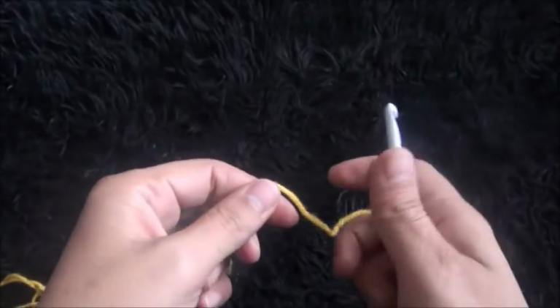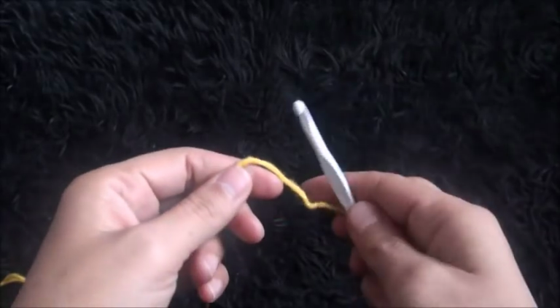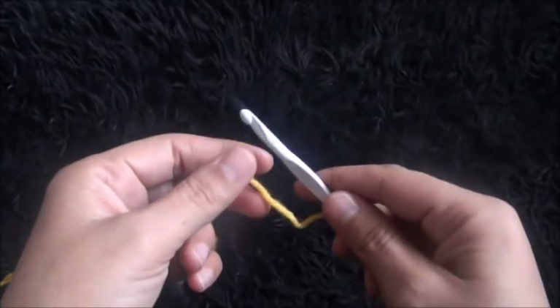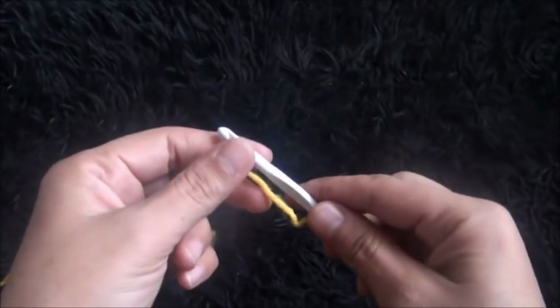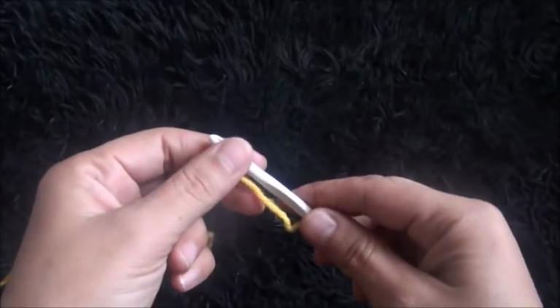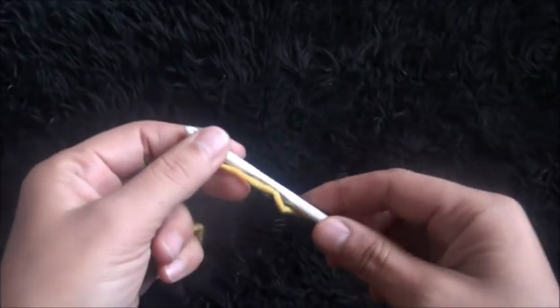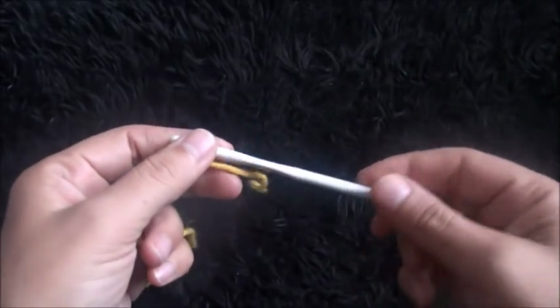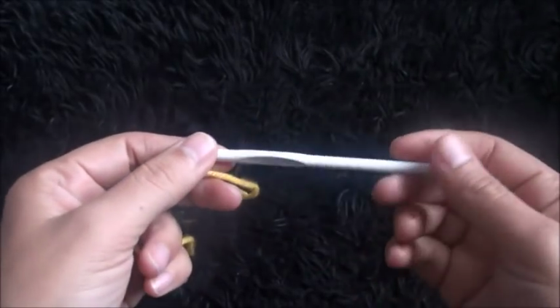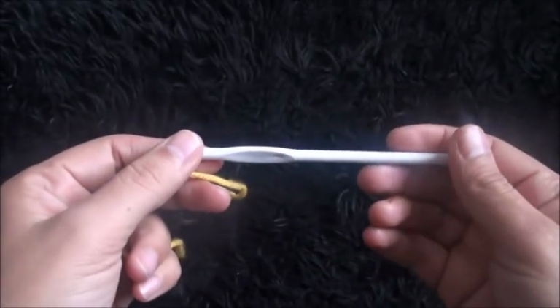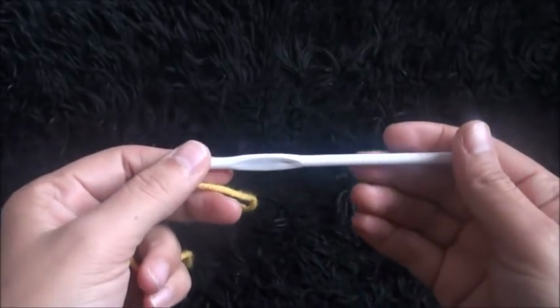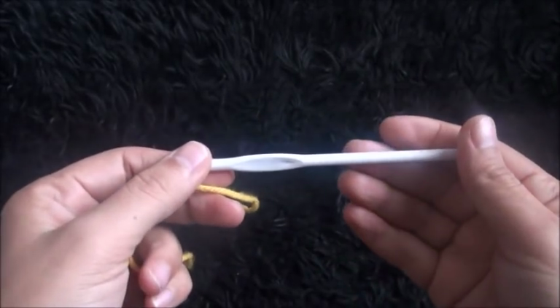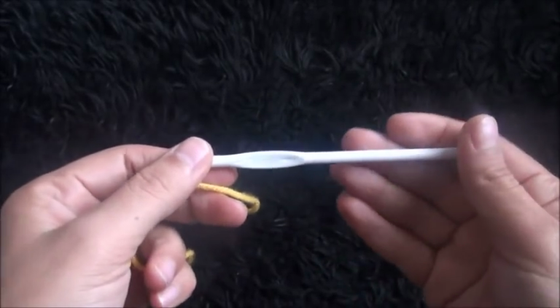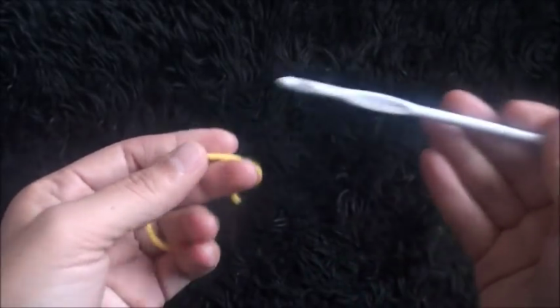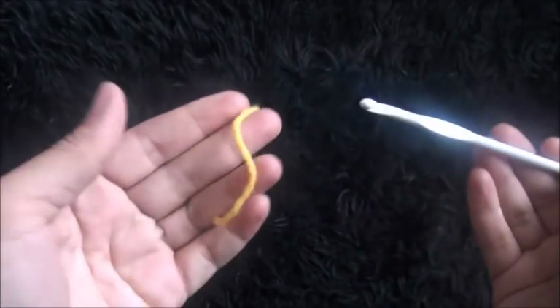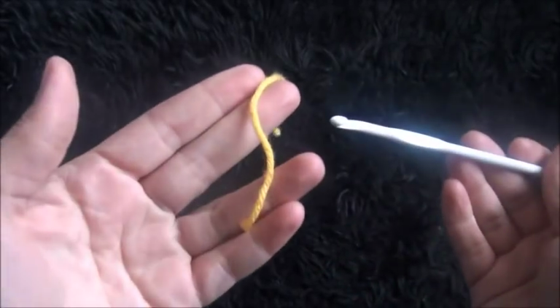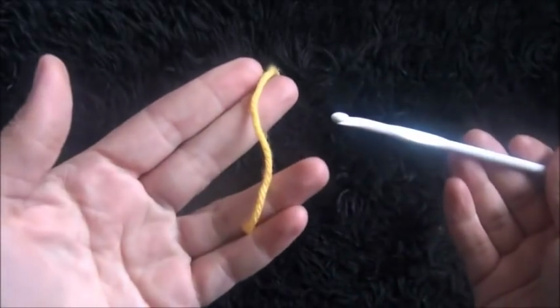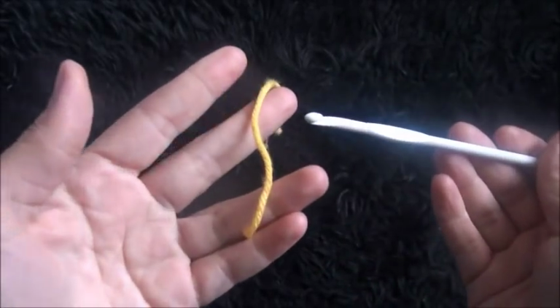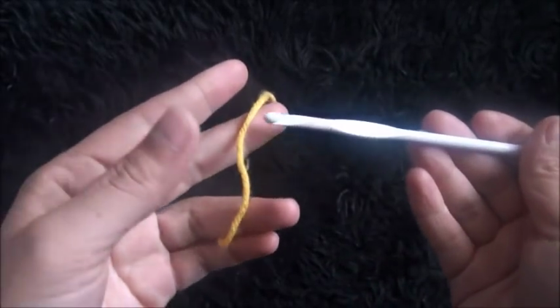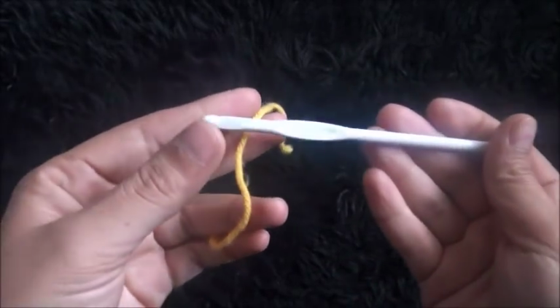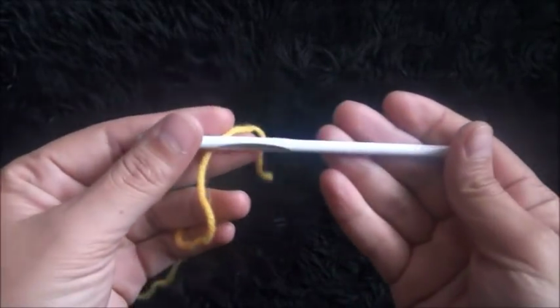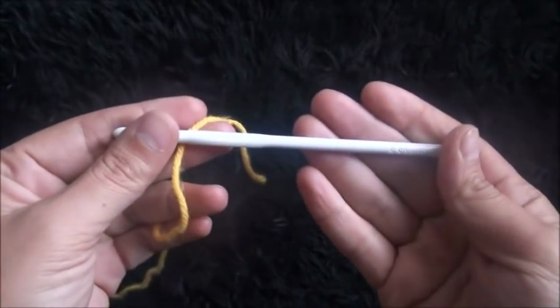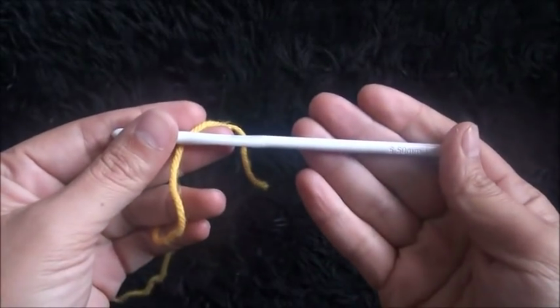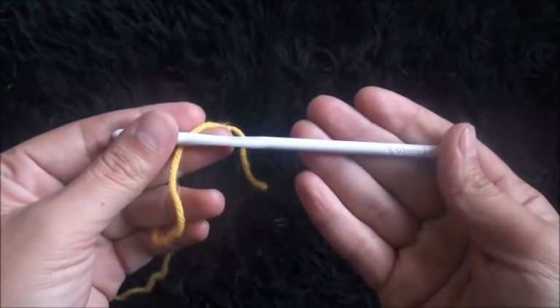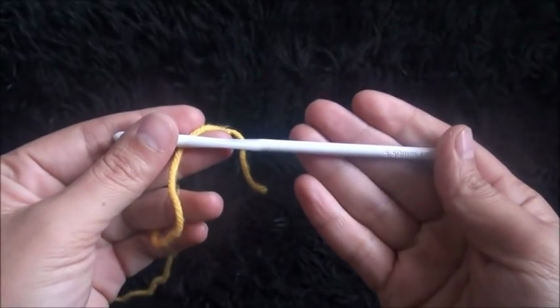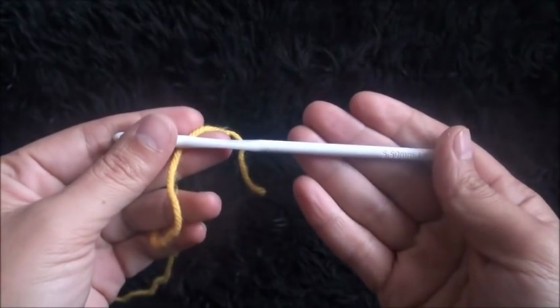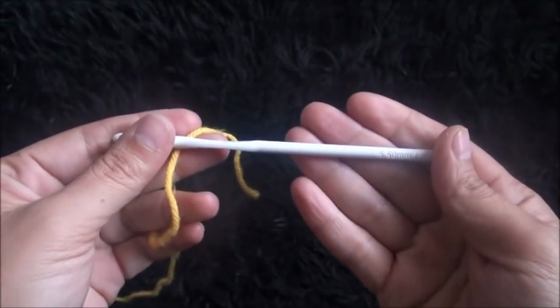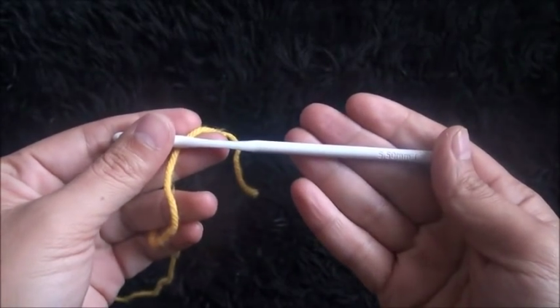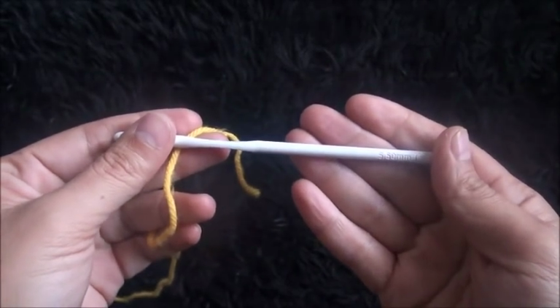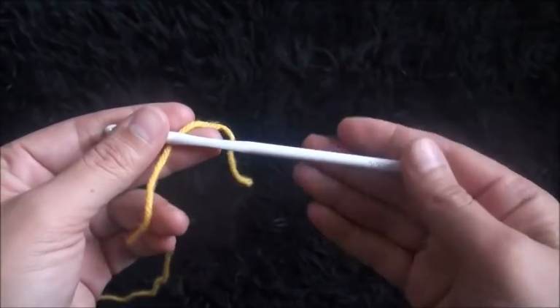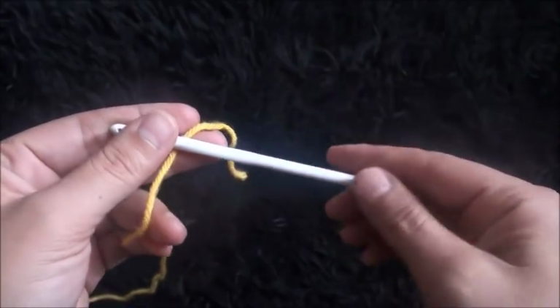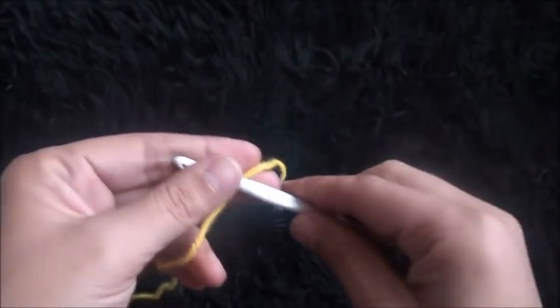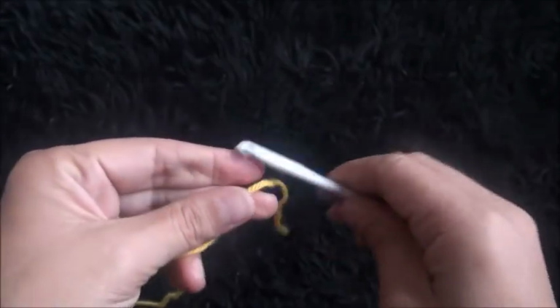Hi guys. So for this video I'm using yarn in size 4 medium and a crochet hook in size 5.5 mm.